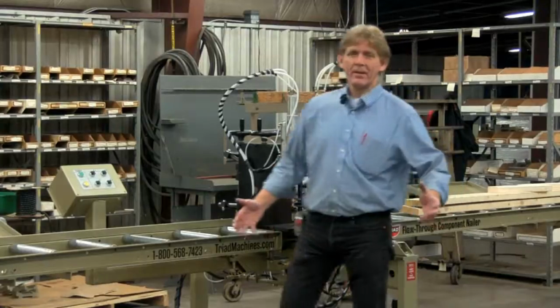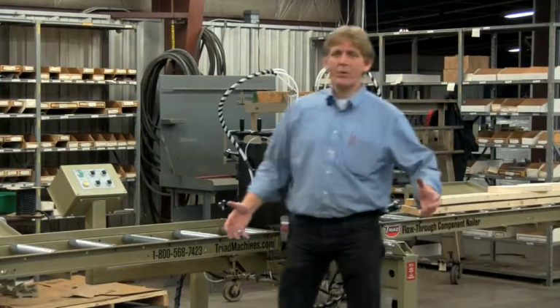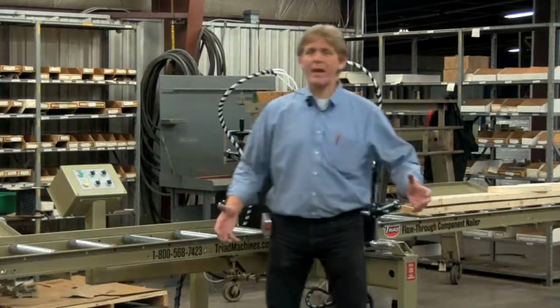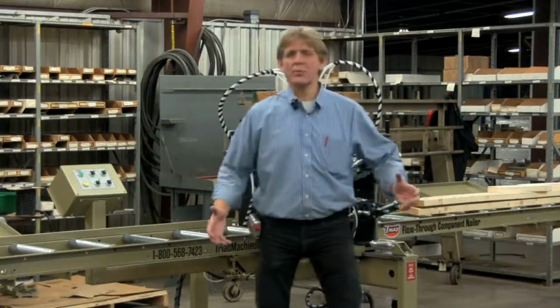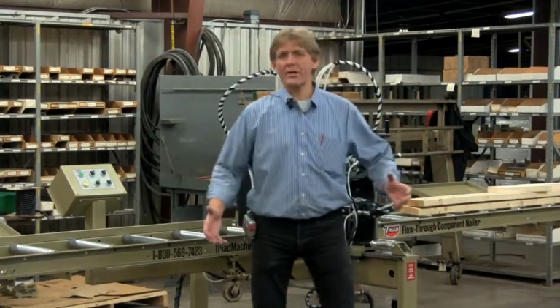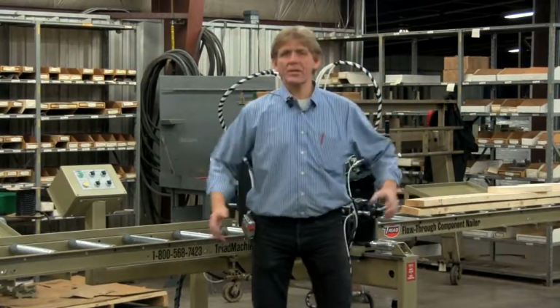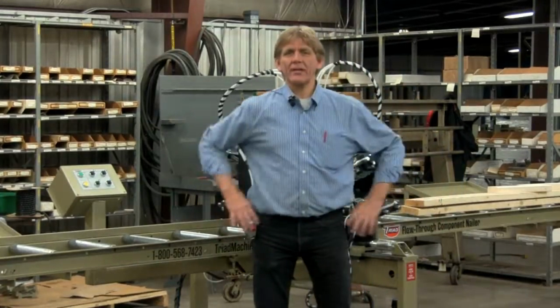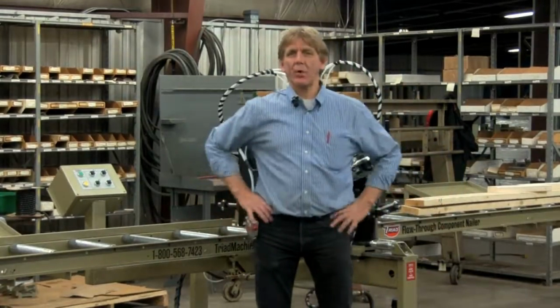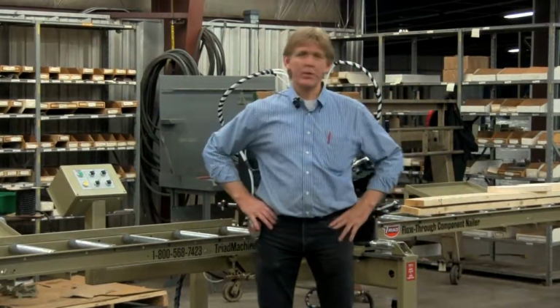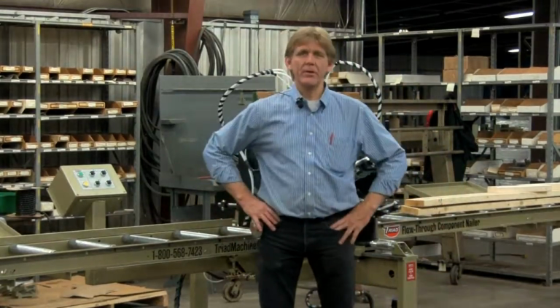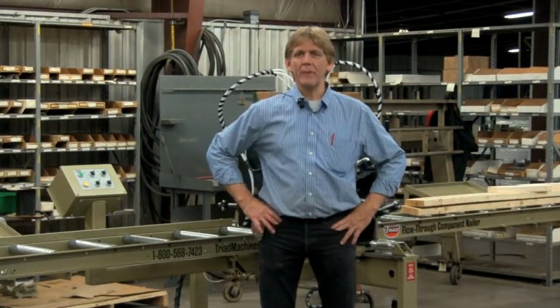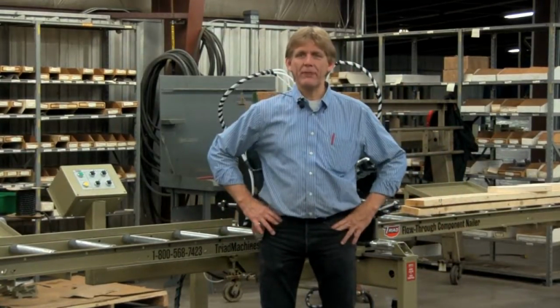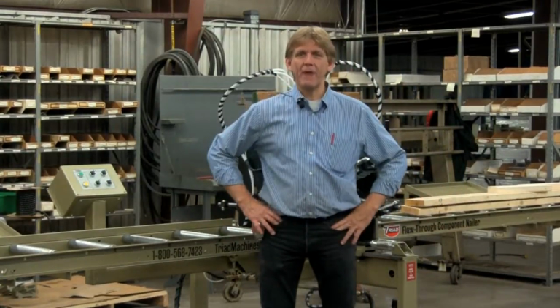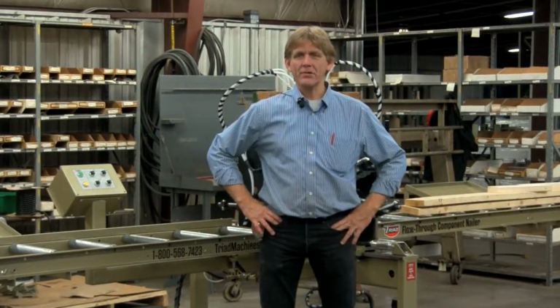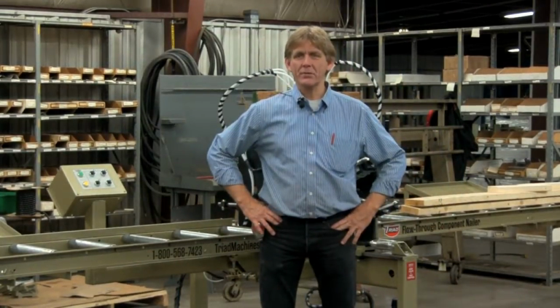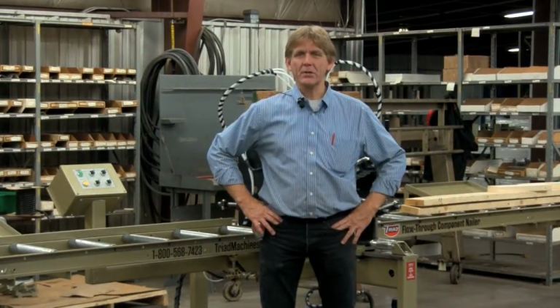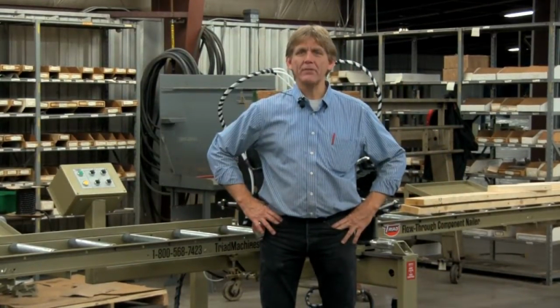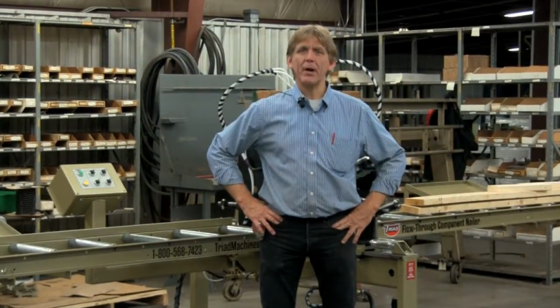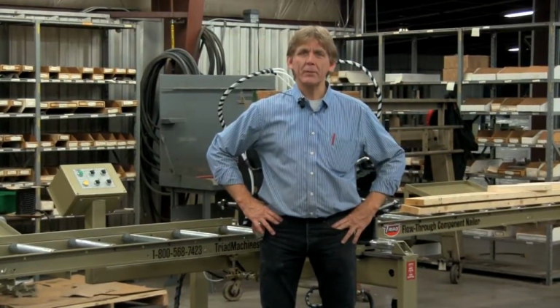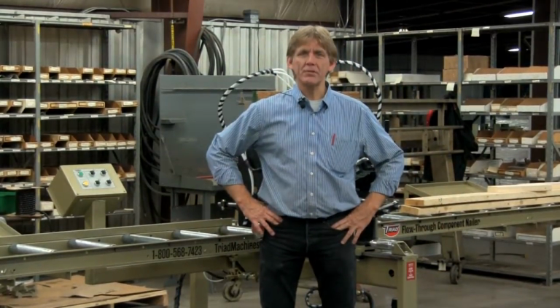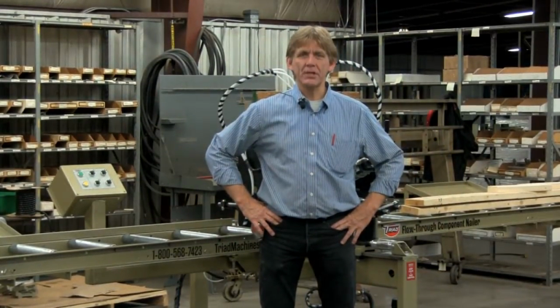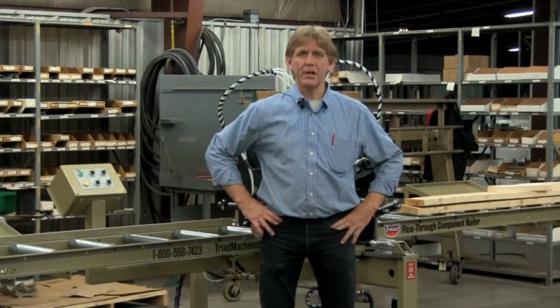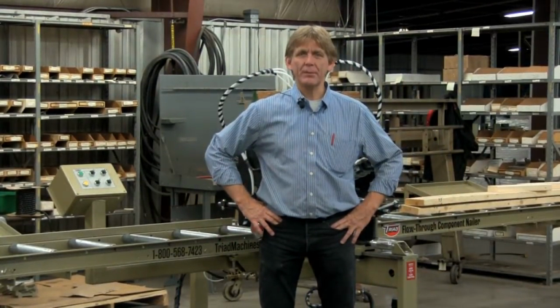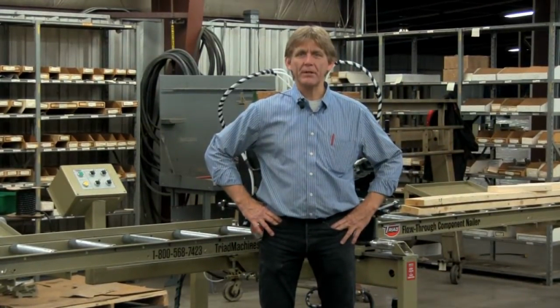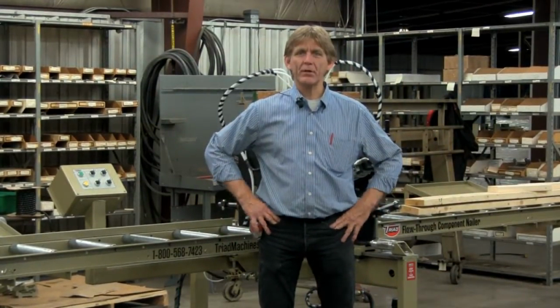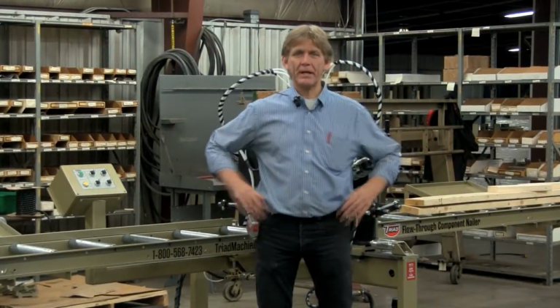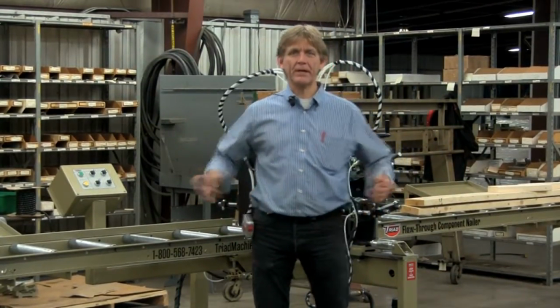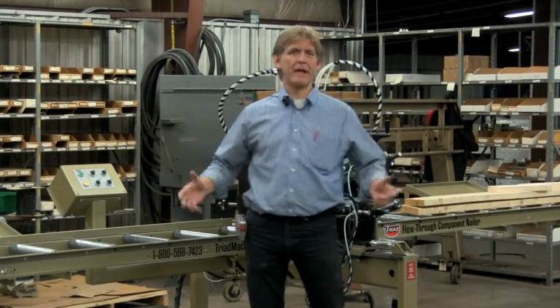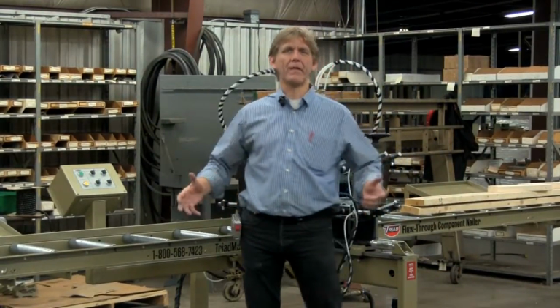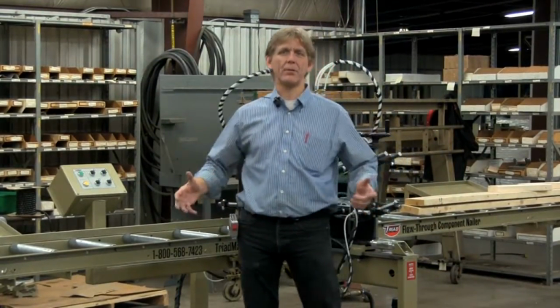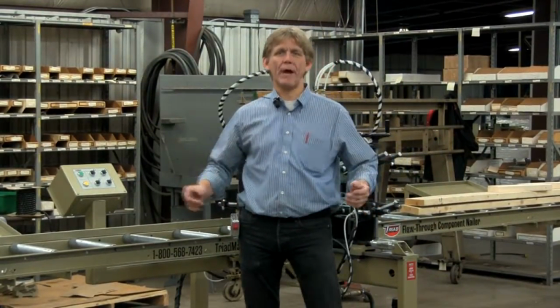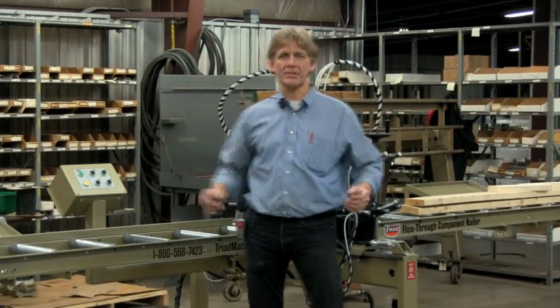Hello, my name is Russ. I'd like to welcome you to the manufacturing facility of American Machine Company, located here in Allen, Nebraska.